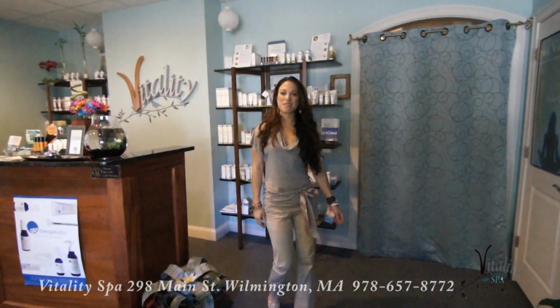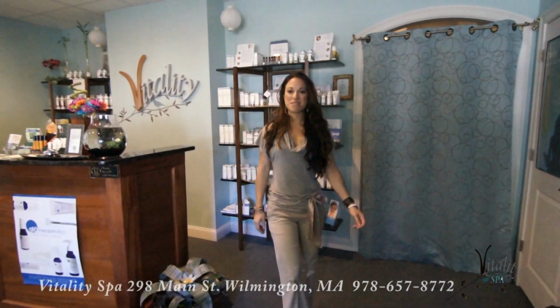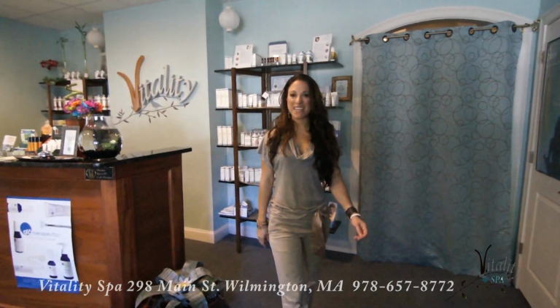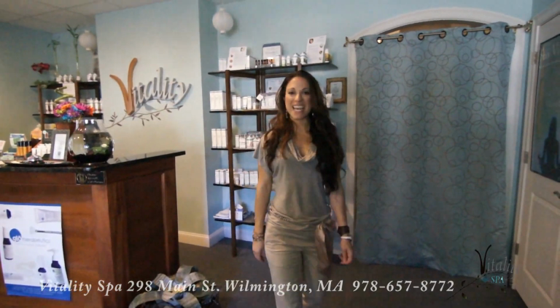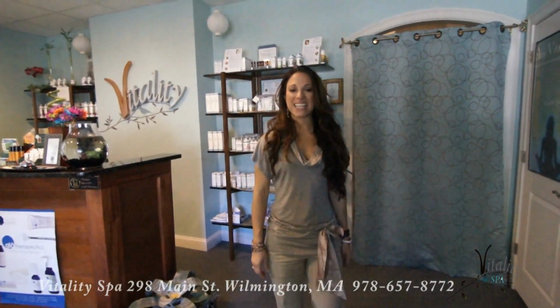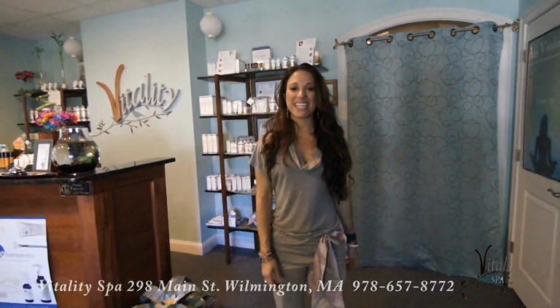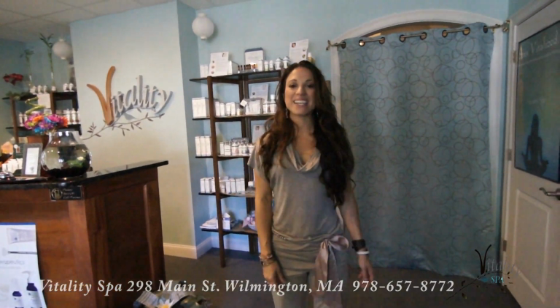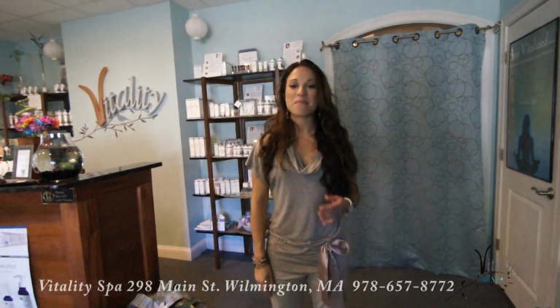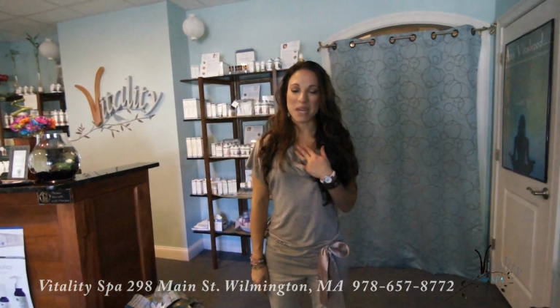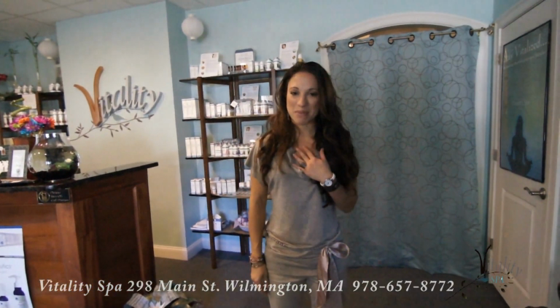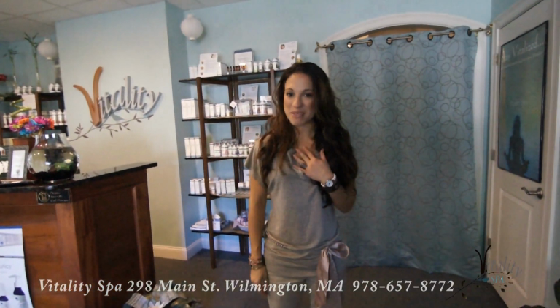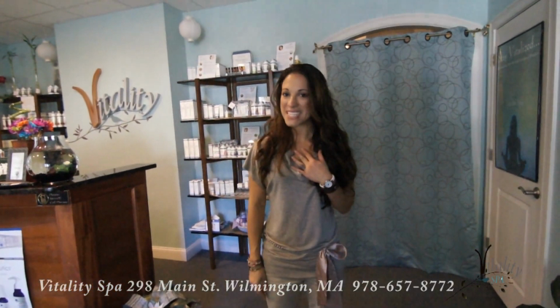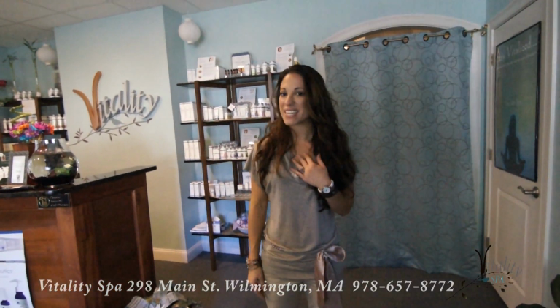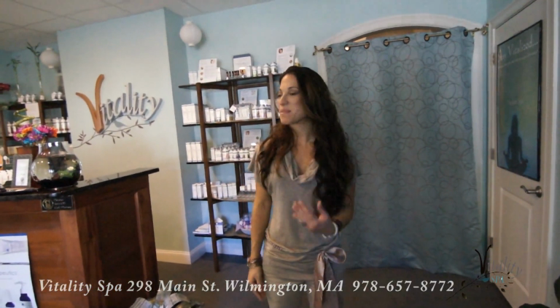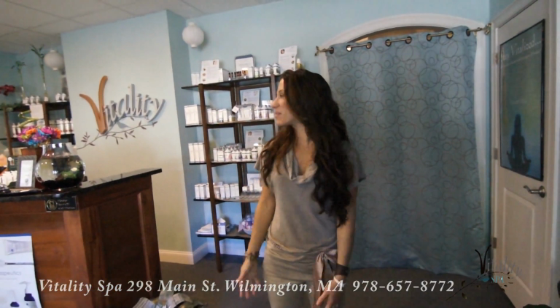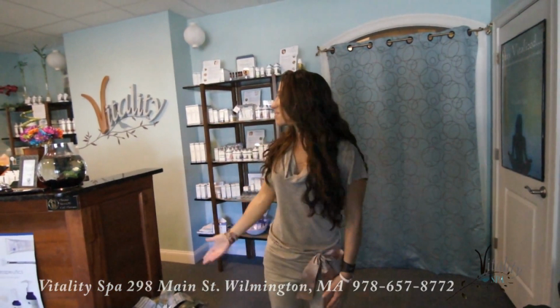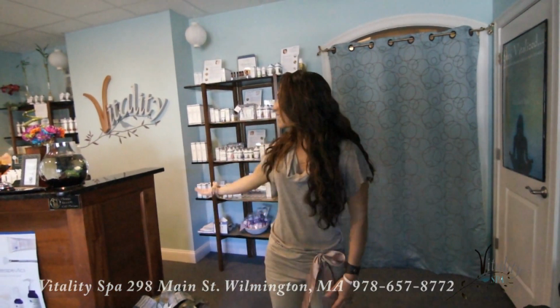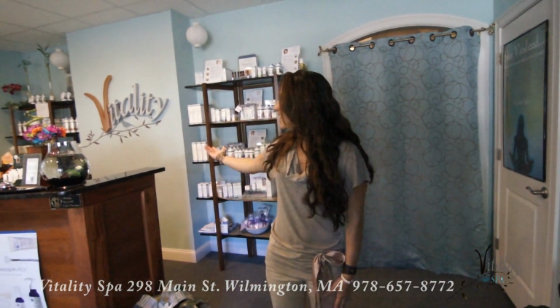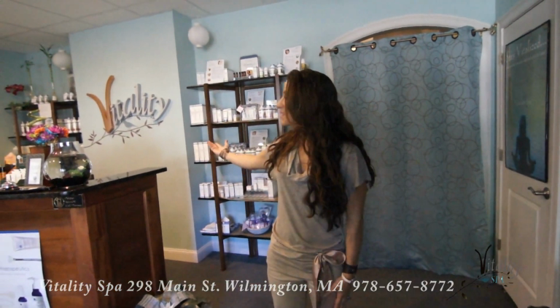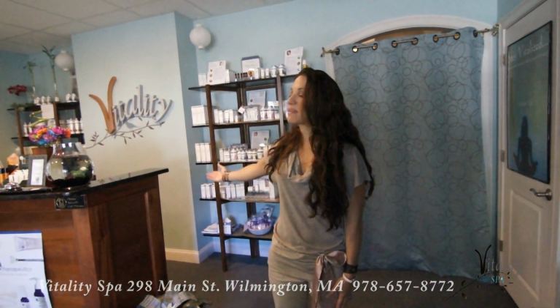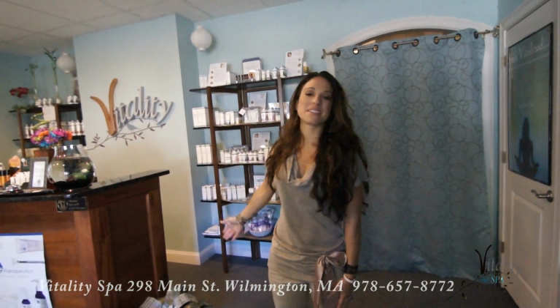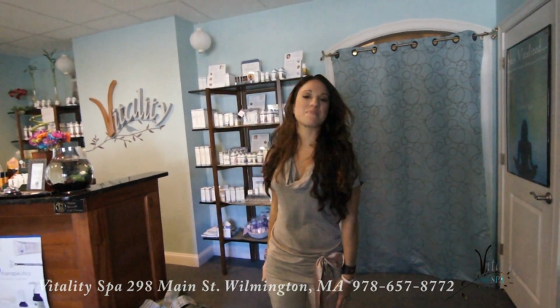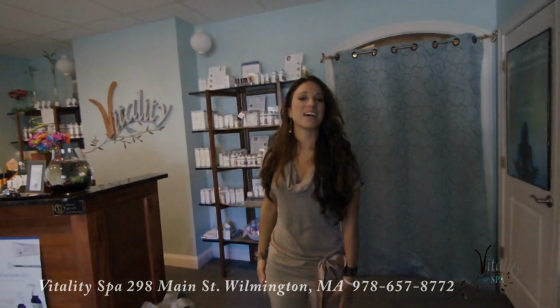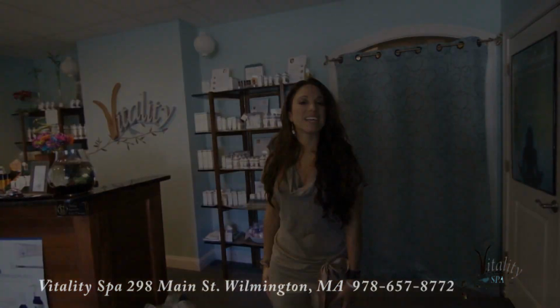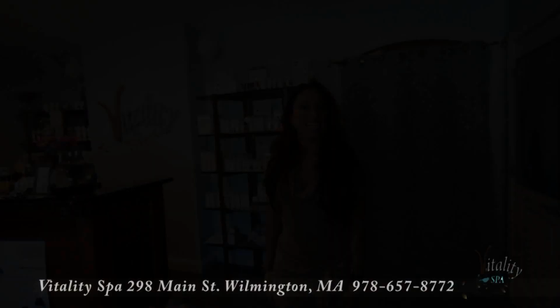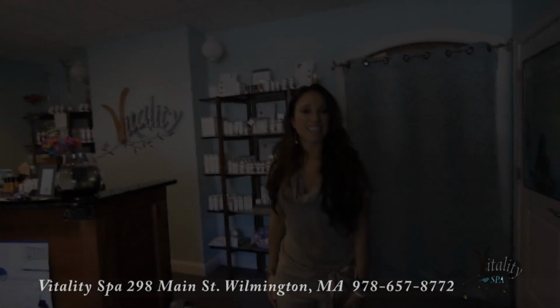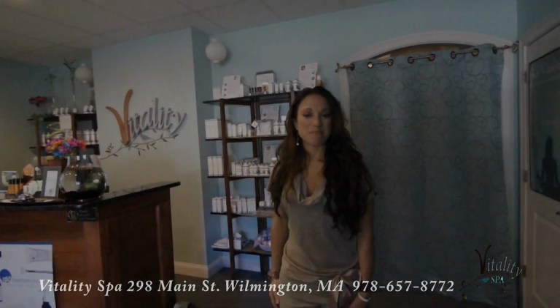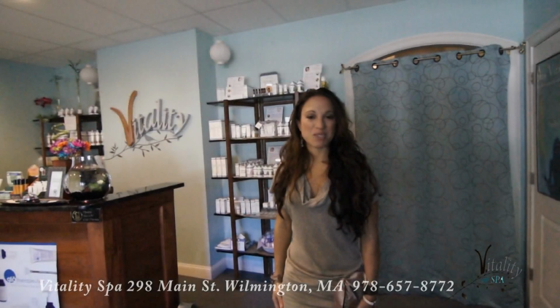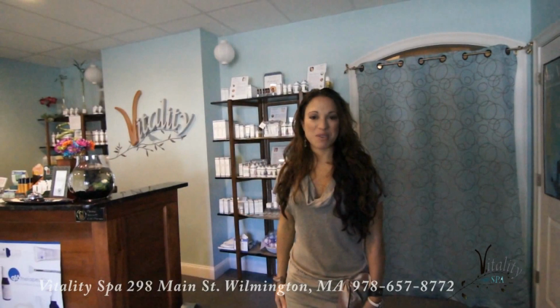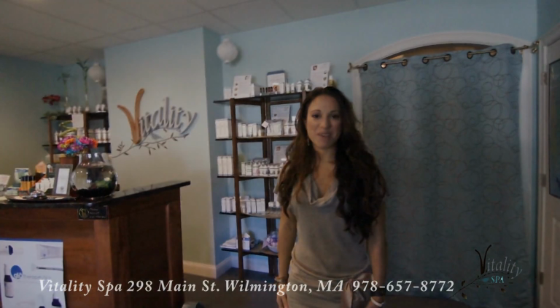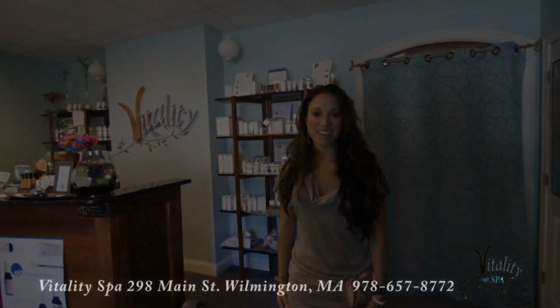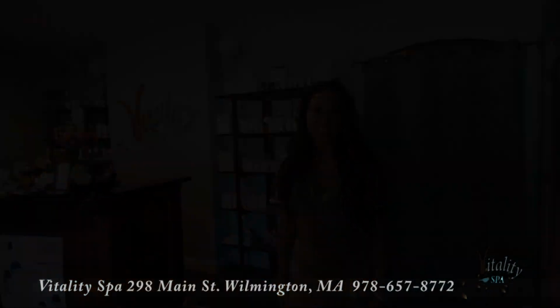Welcome to Vitality. My name is Christina. I'm the owner of Vitality Wellness Spa. Let me show you around.